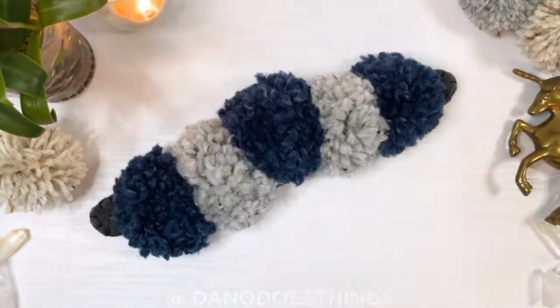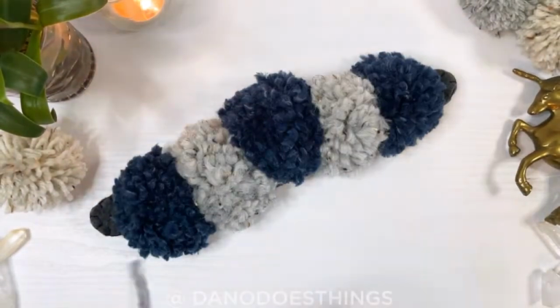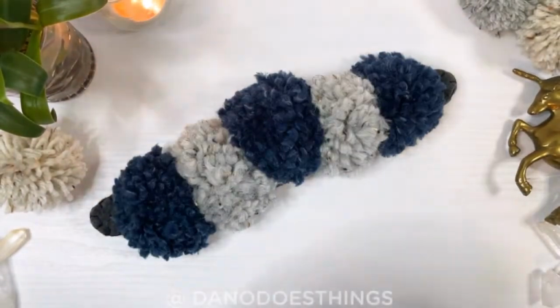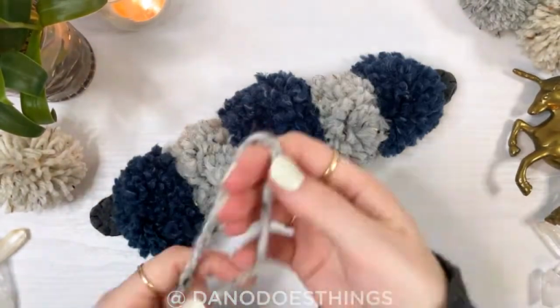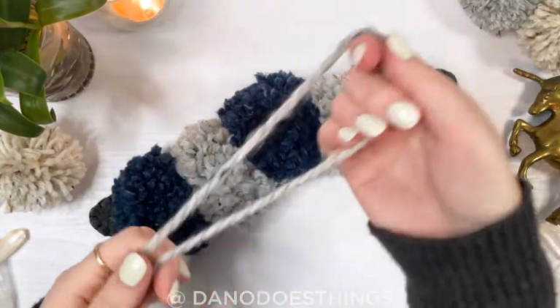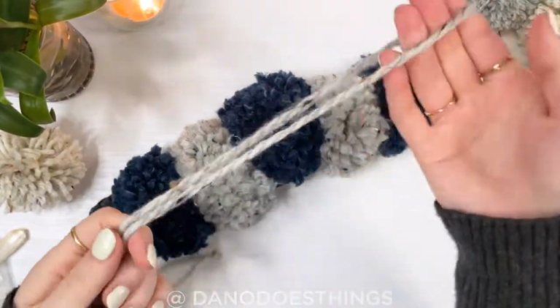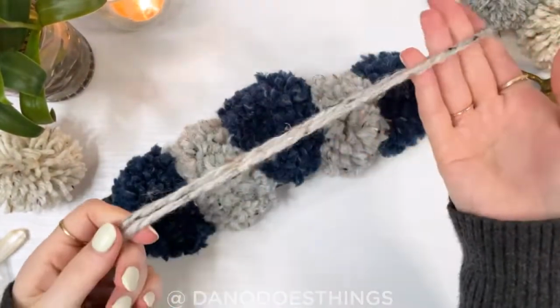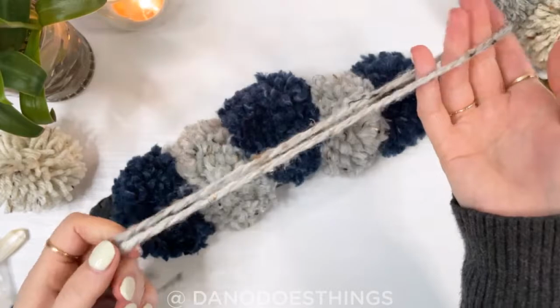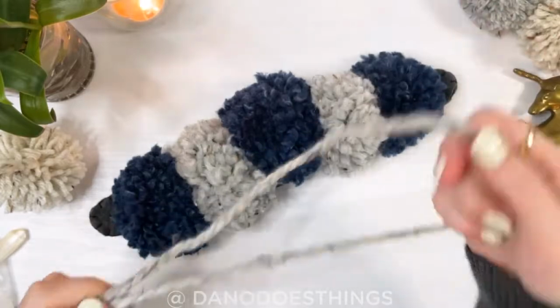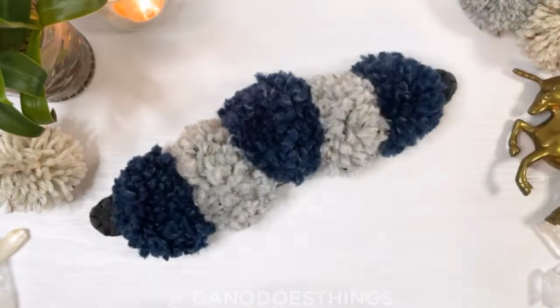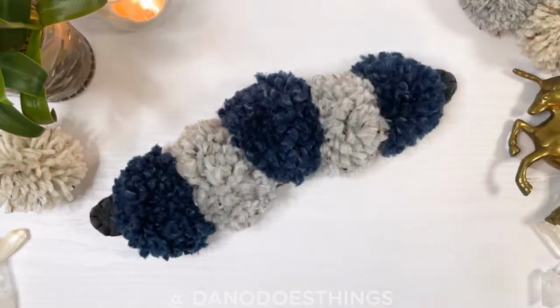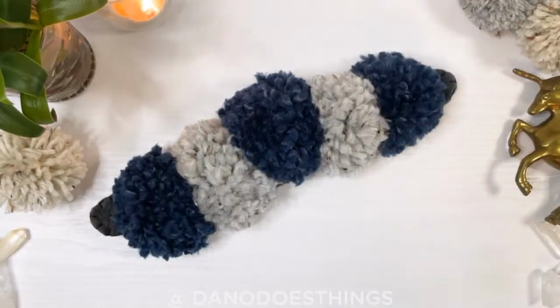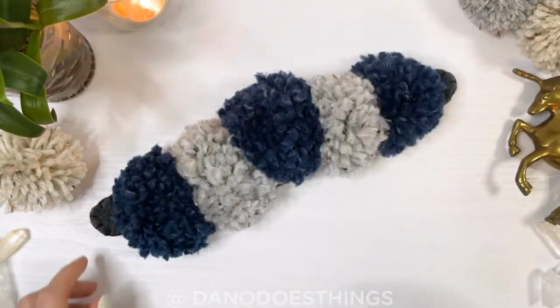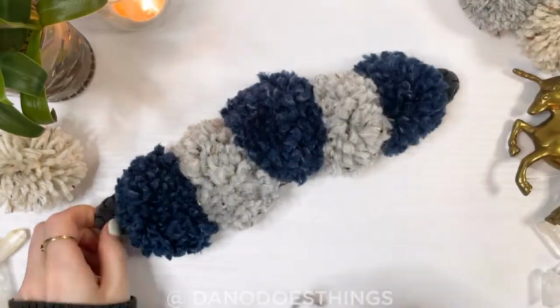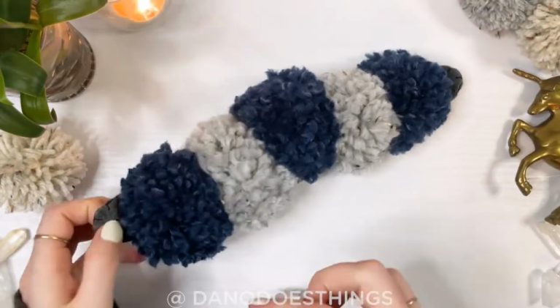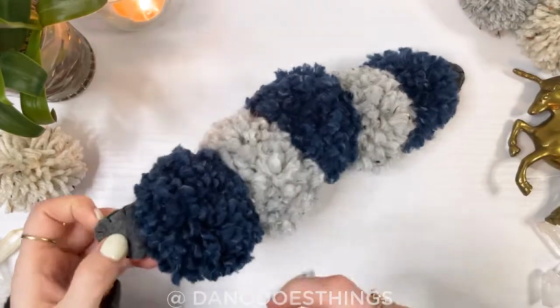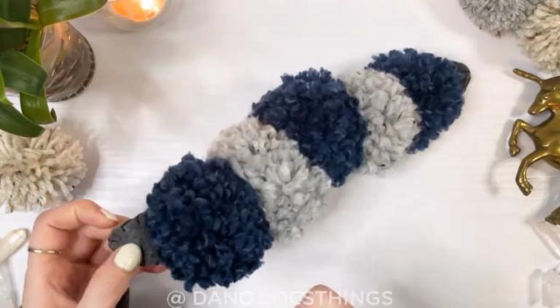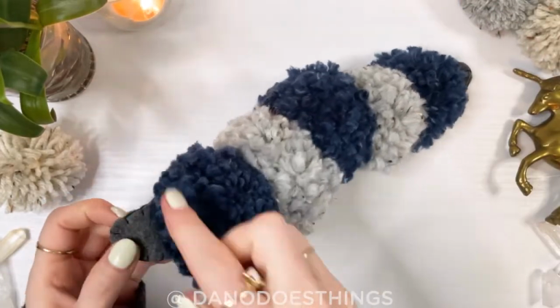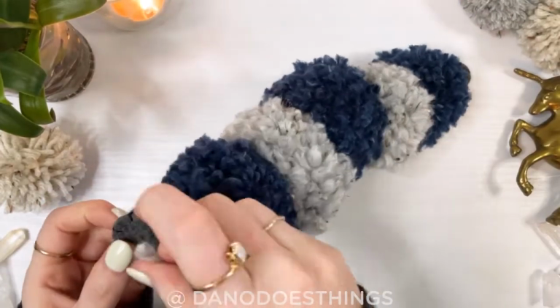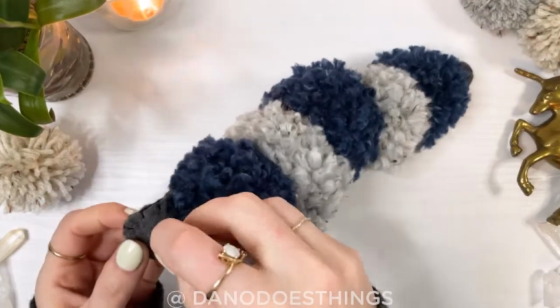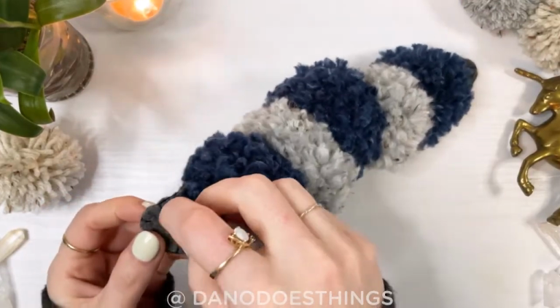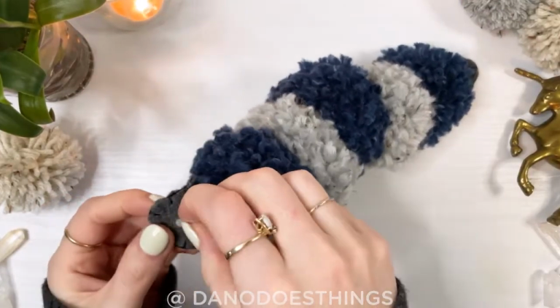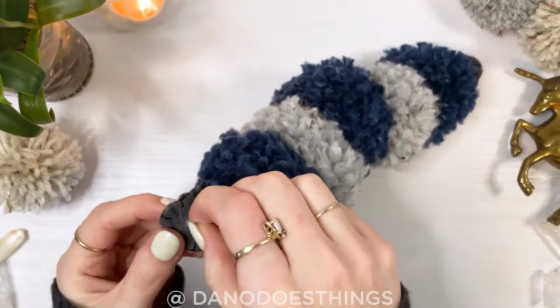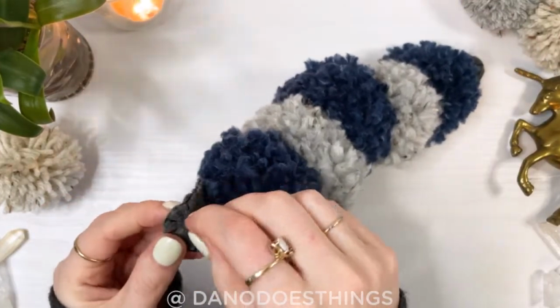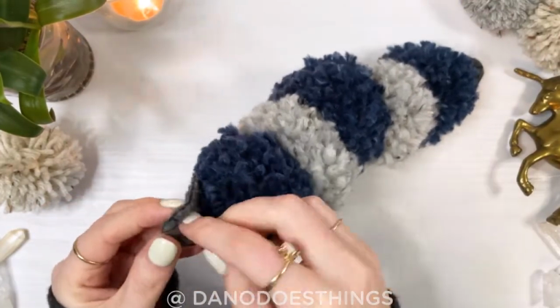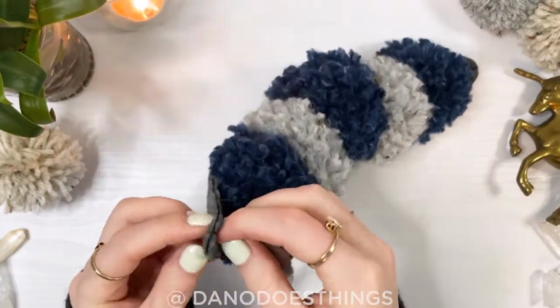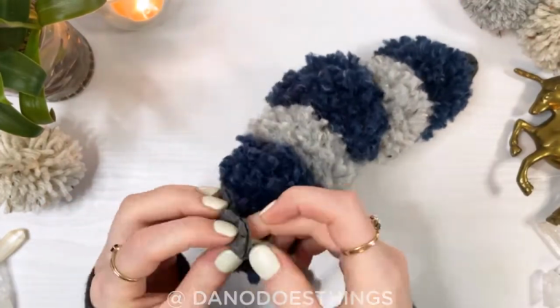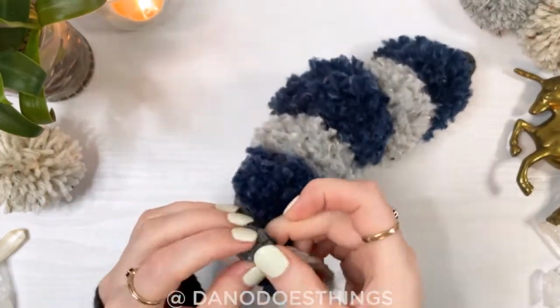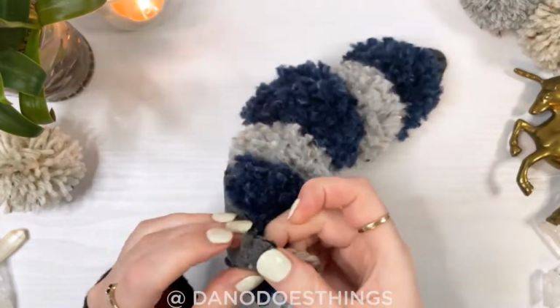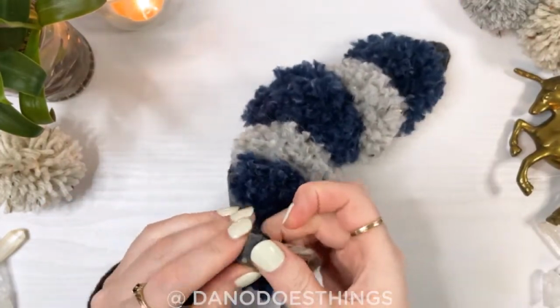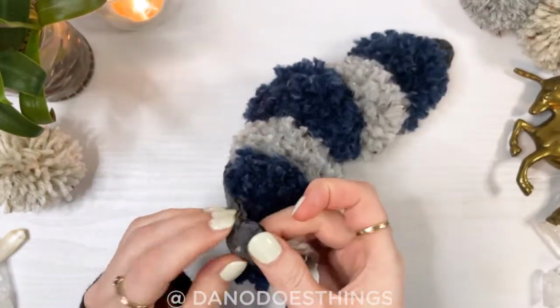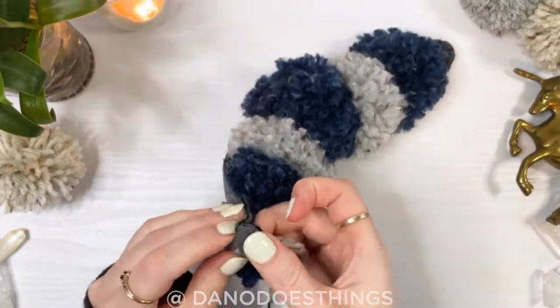Thread some yarn through the two holes to make an adjustable band and your pom-pom crown is done!